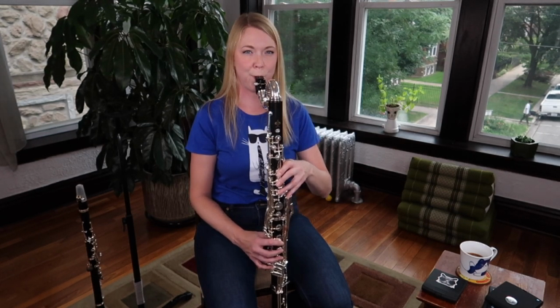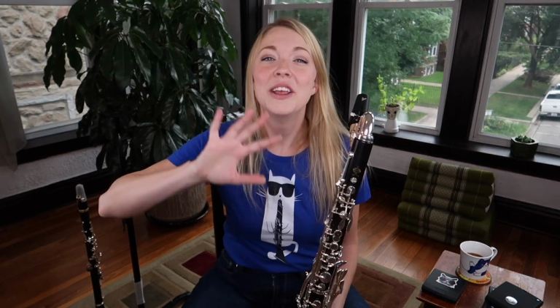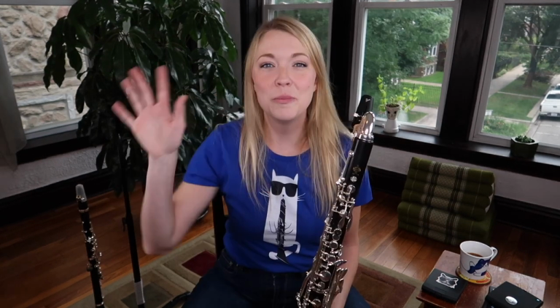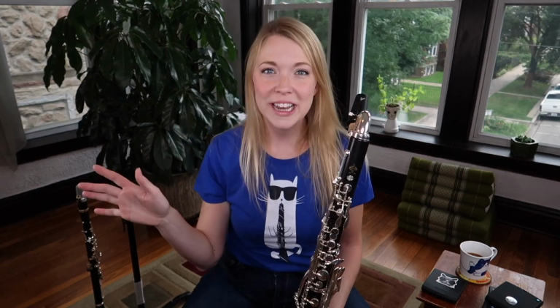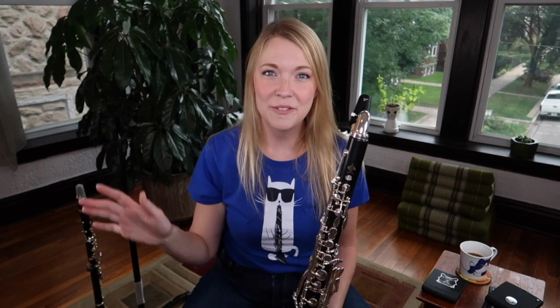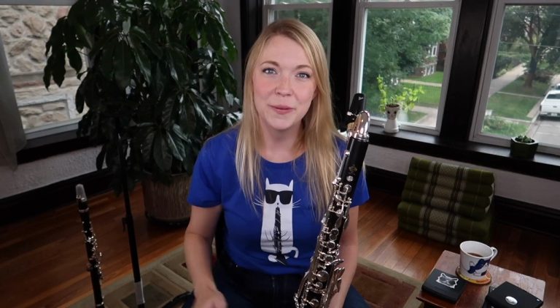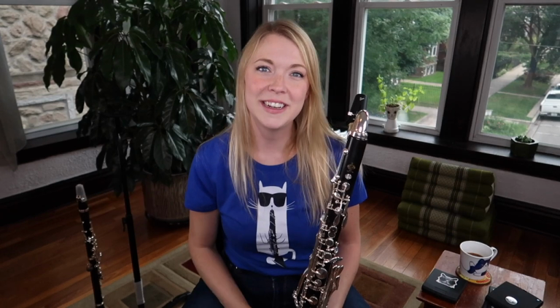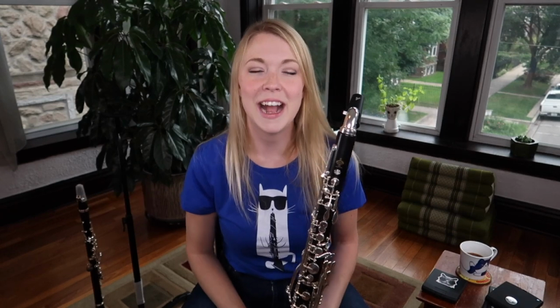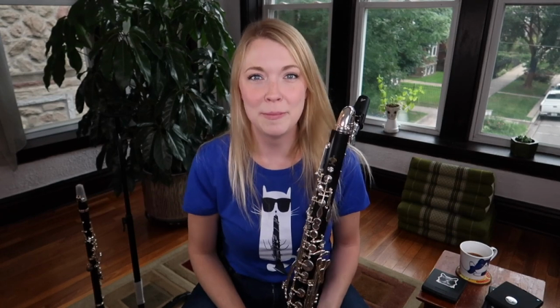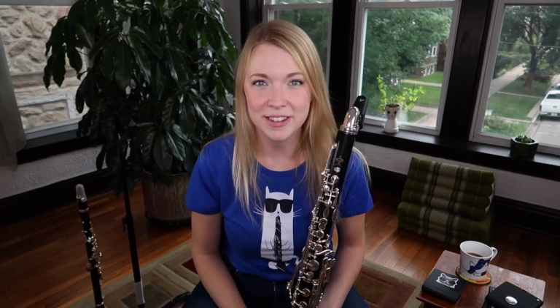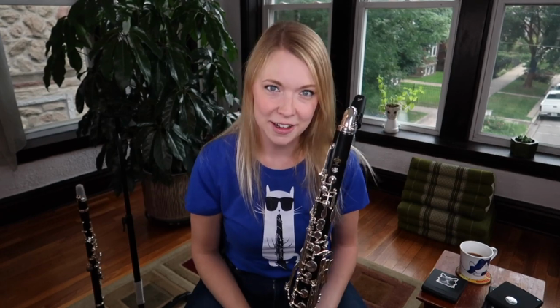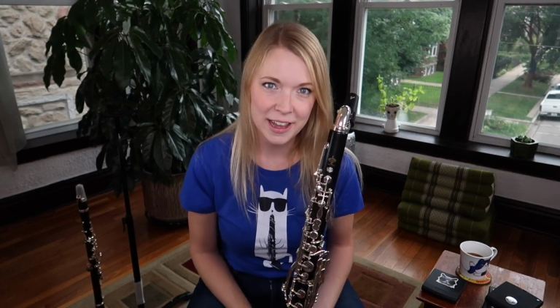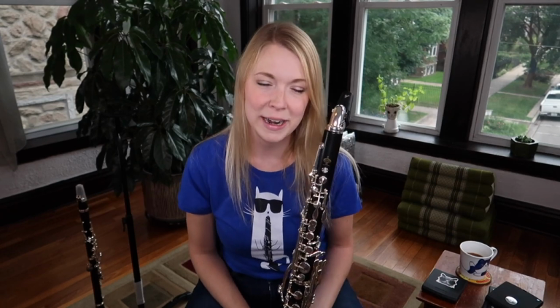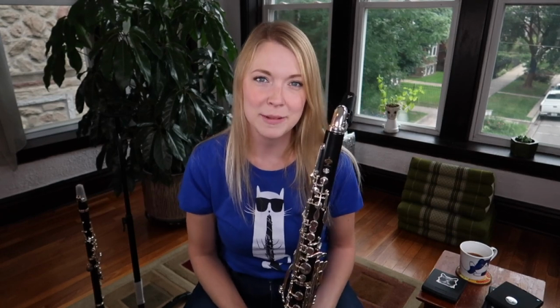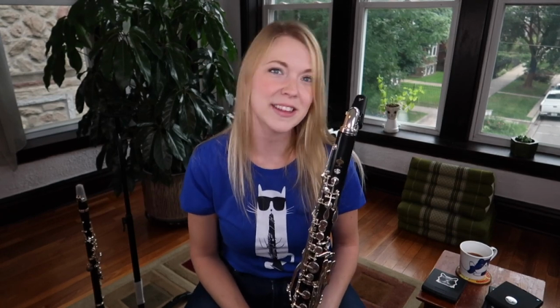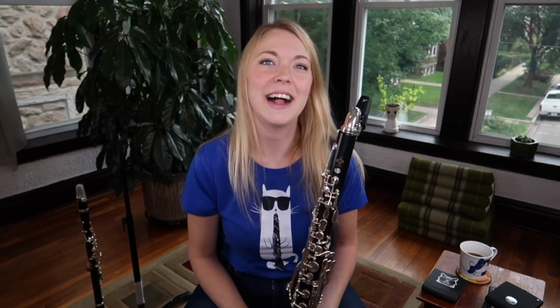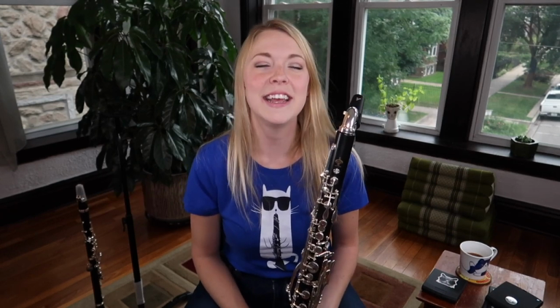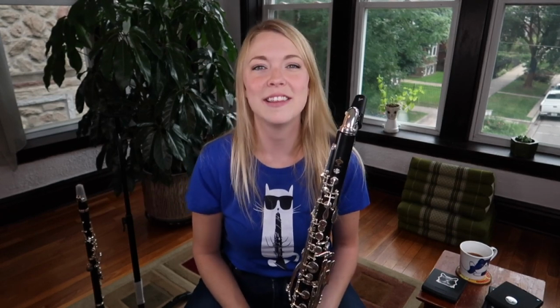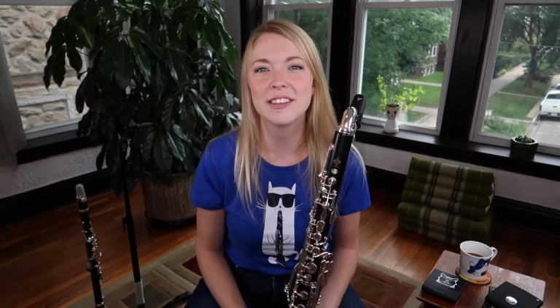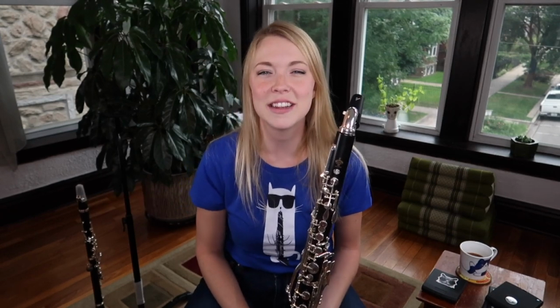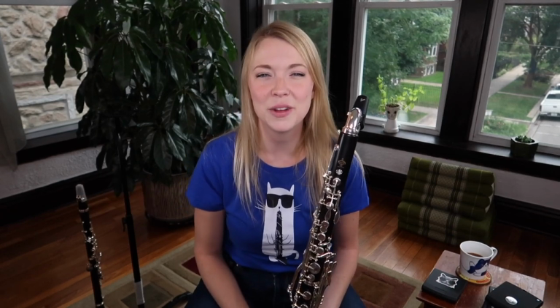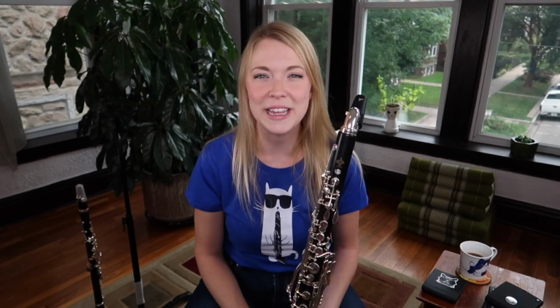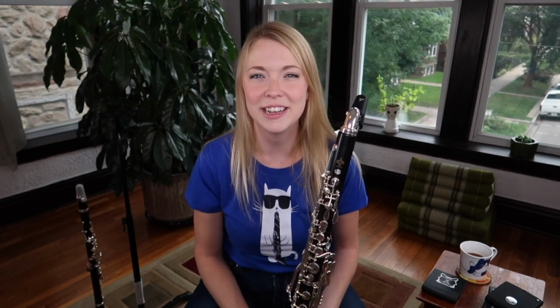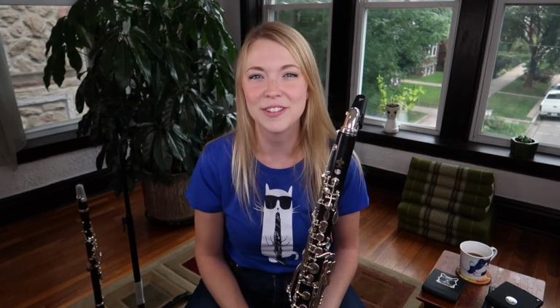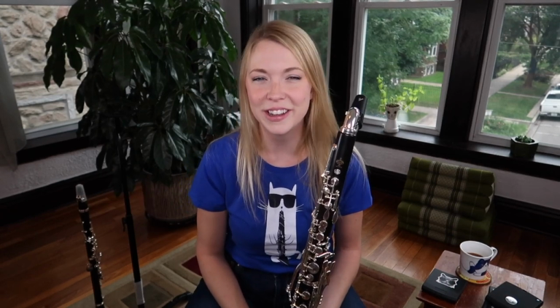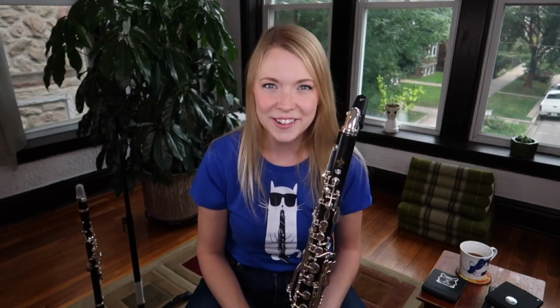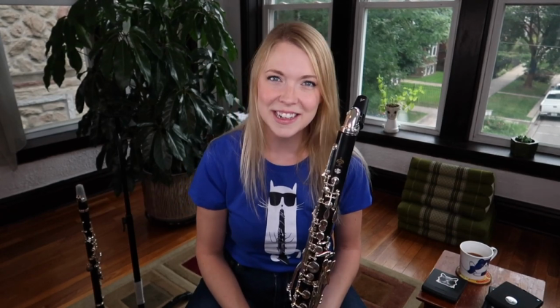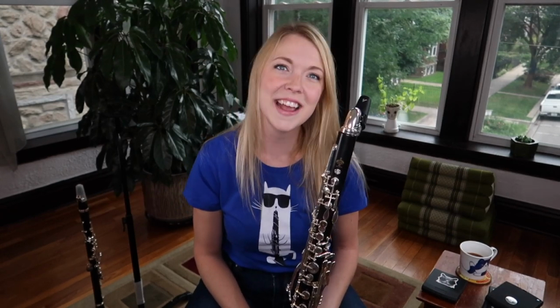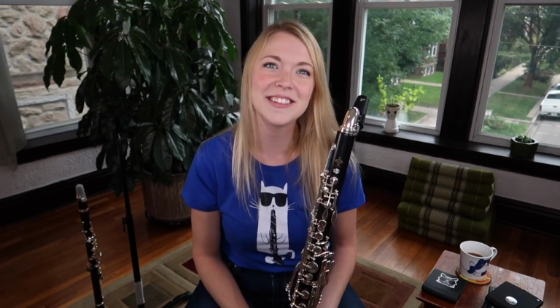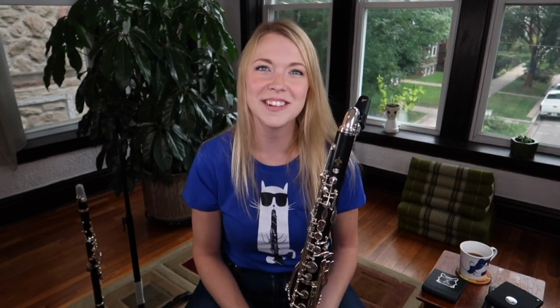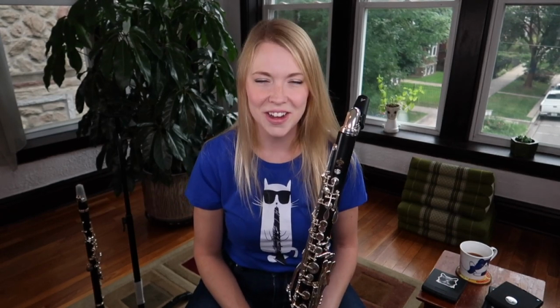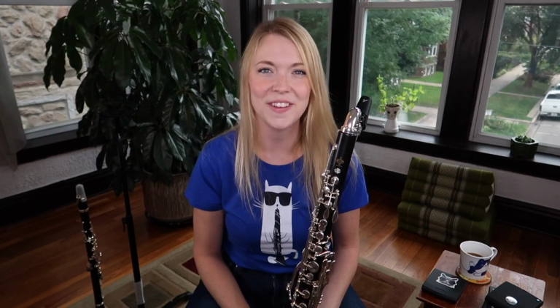Good morning, everyone, and happy Saturday. My name is Callie, and this is another weekend of clarinets, cats, and coffee.